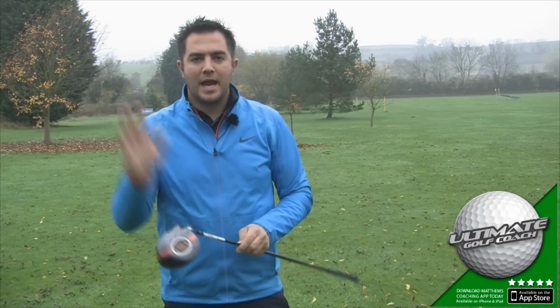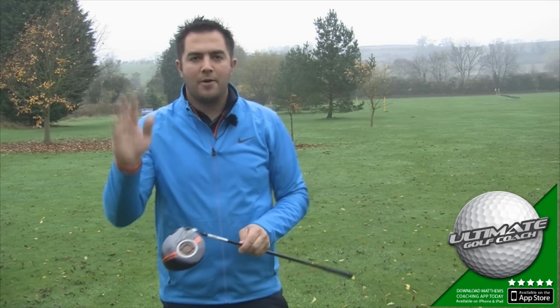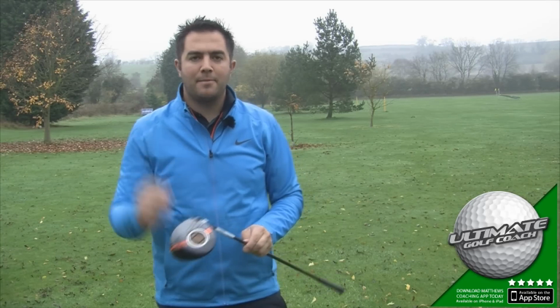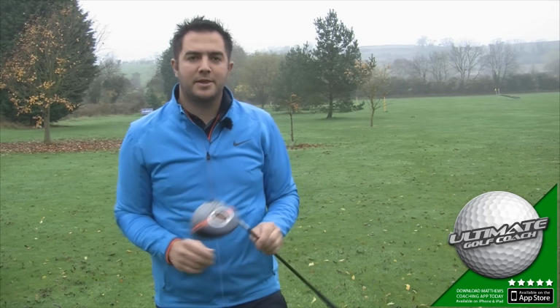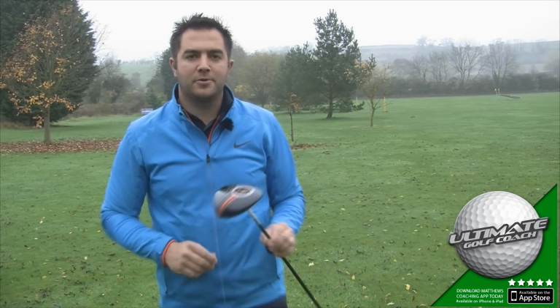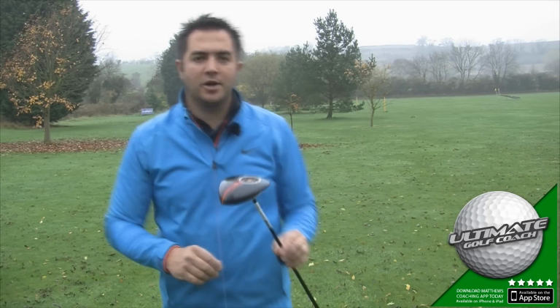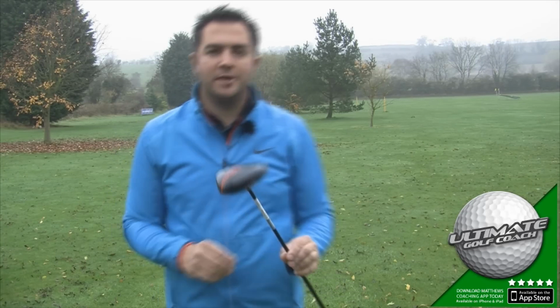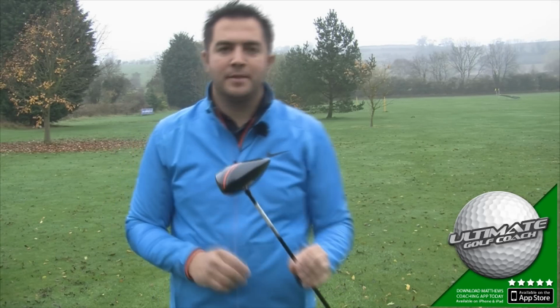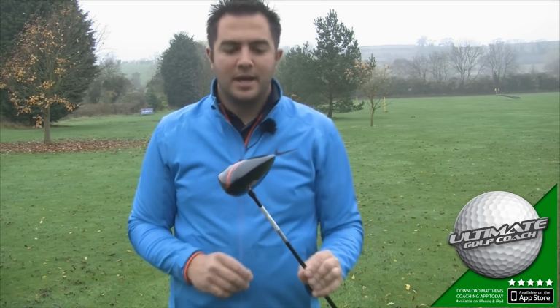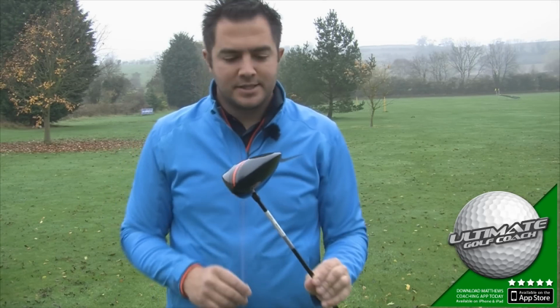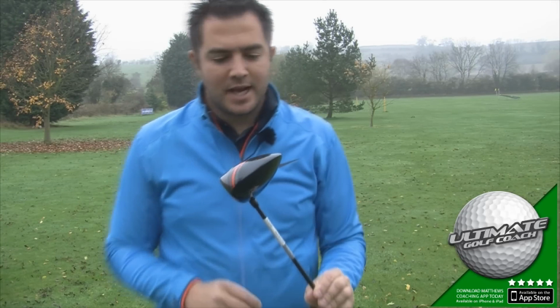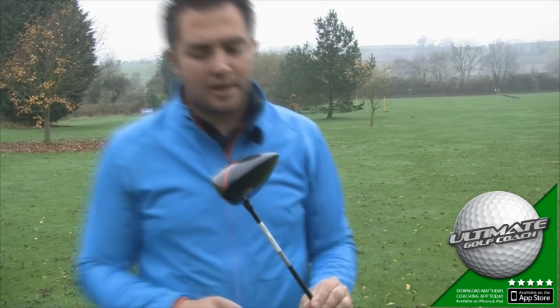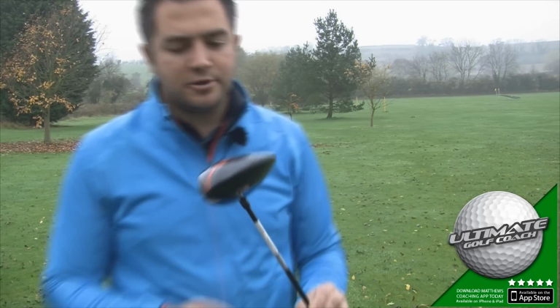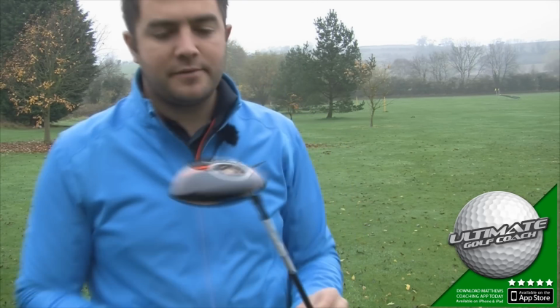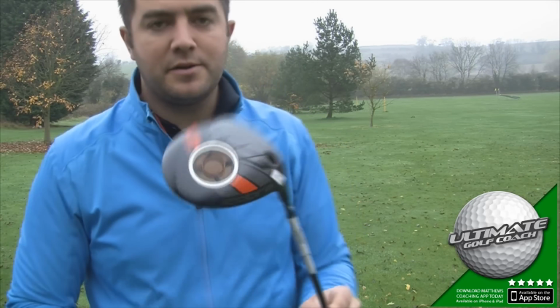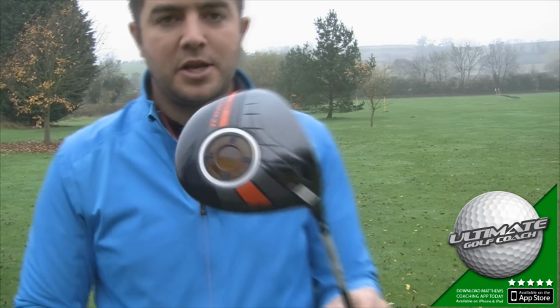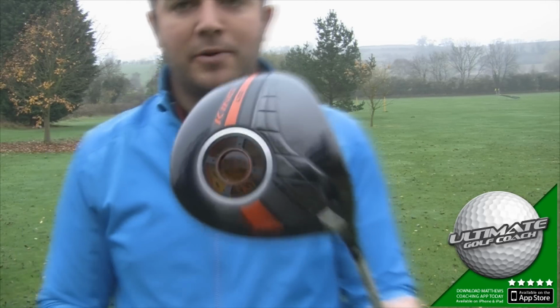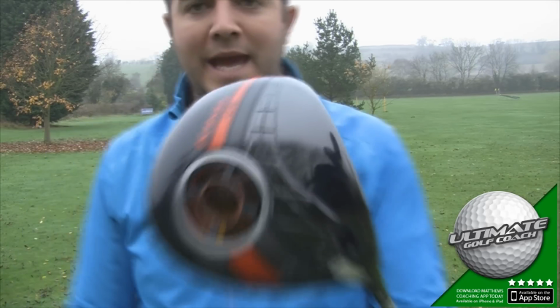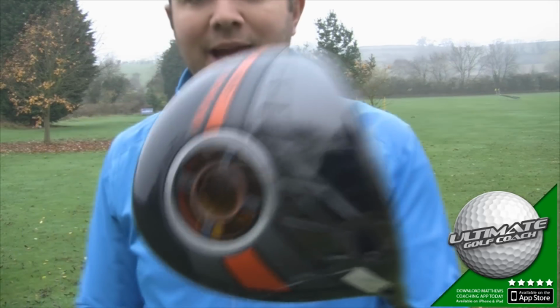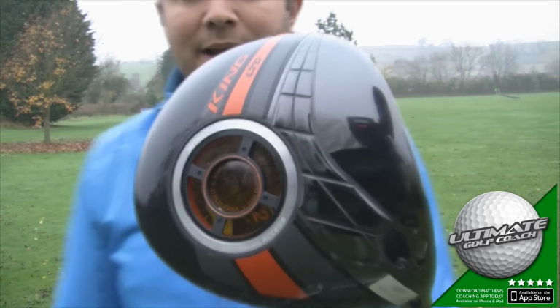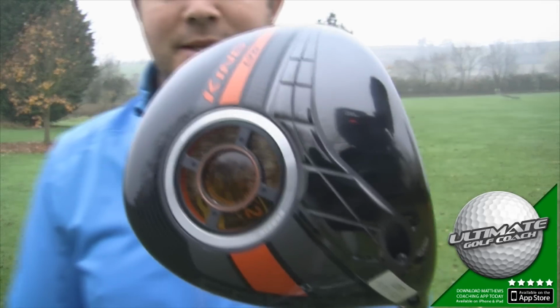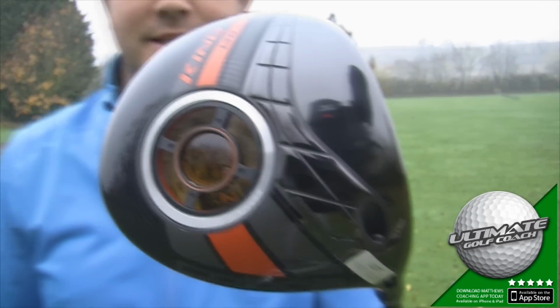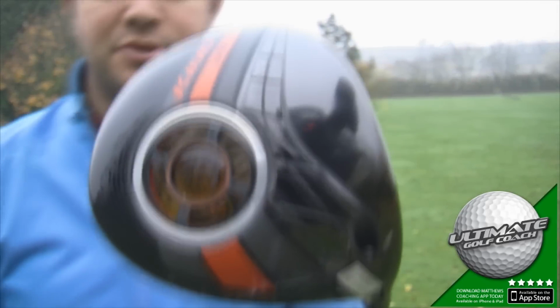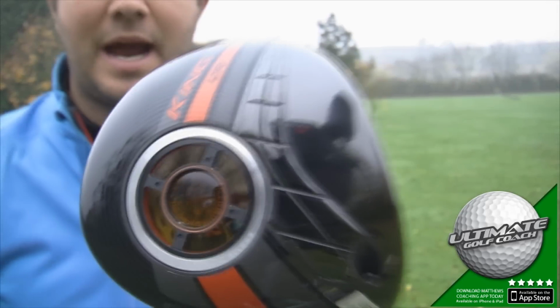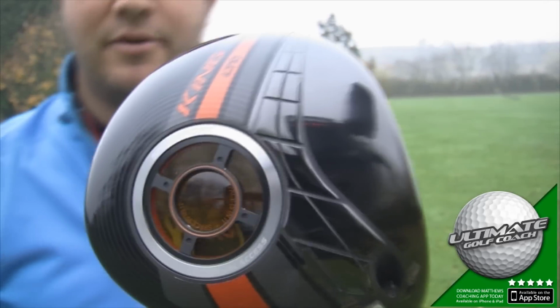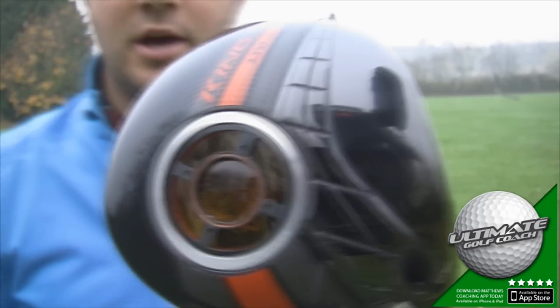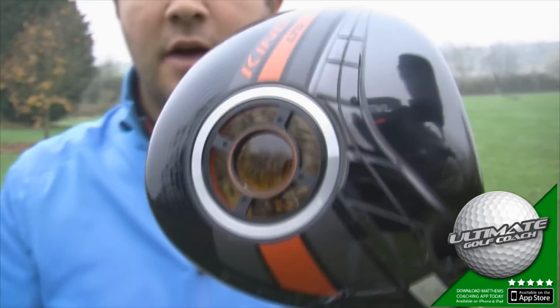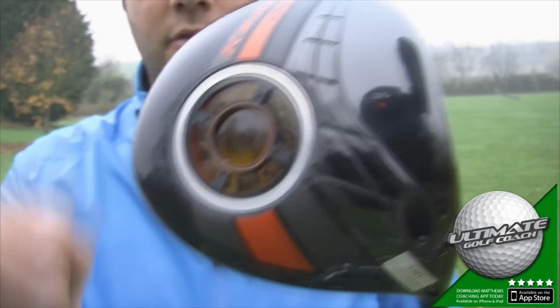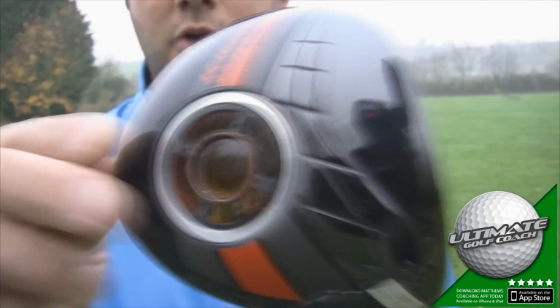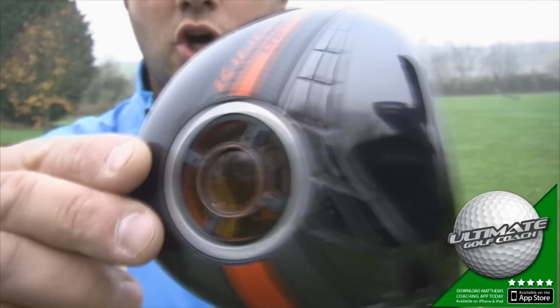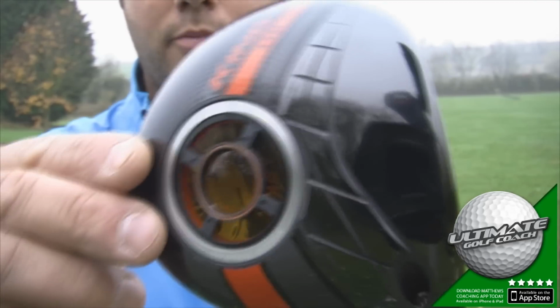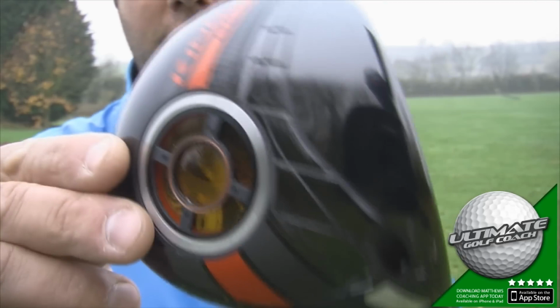Hello, I'm Matthew Connor. Today I'm going to review the new King Limited driver from Cobra.